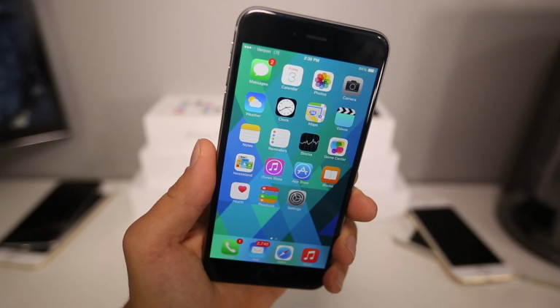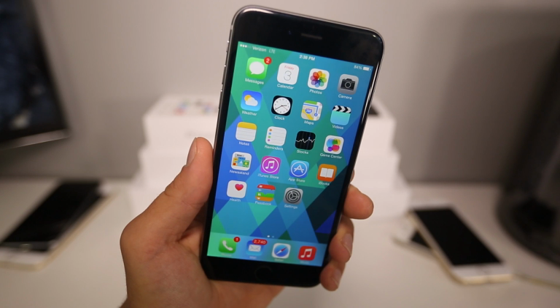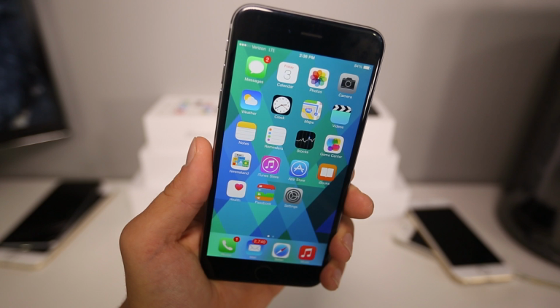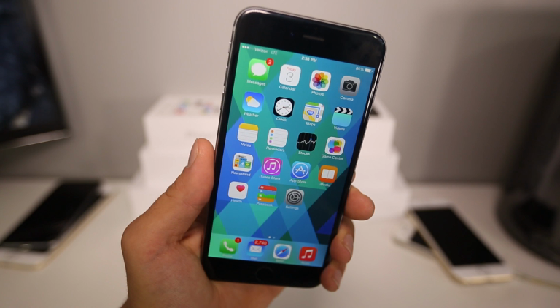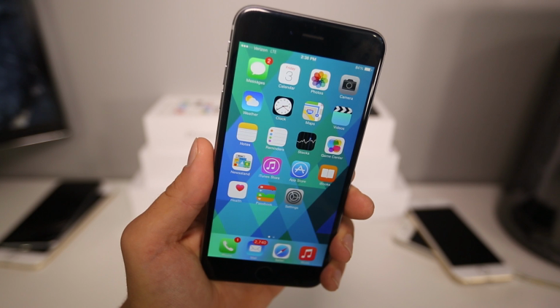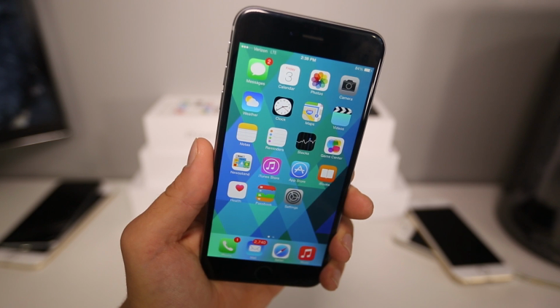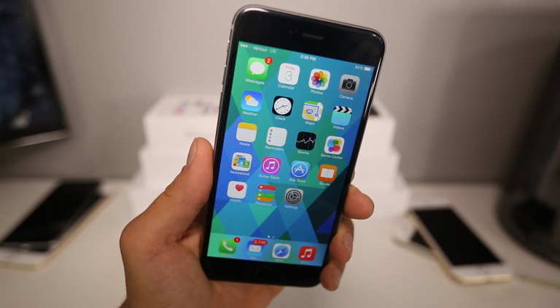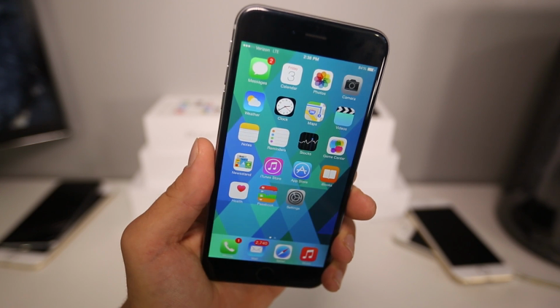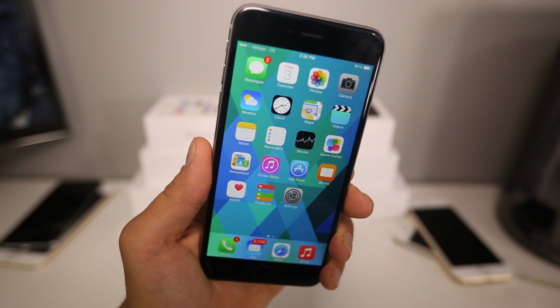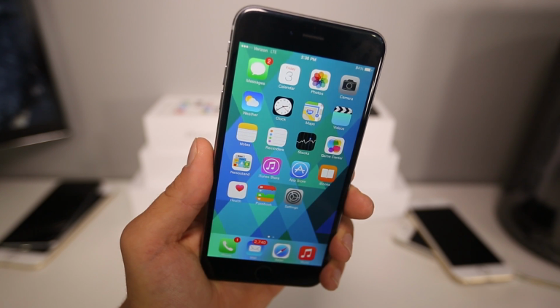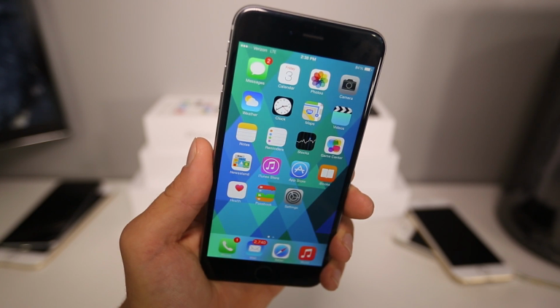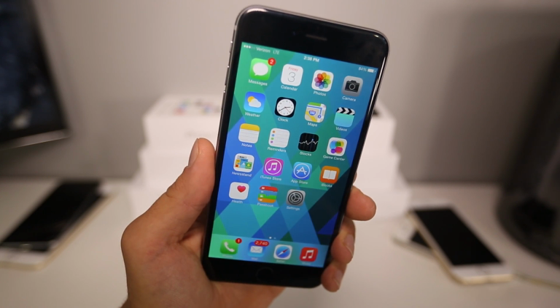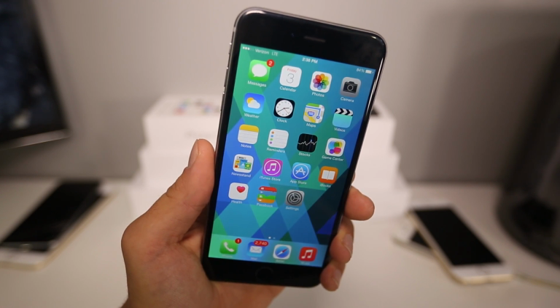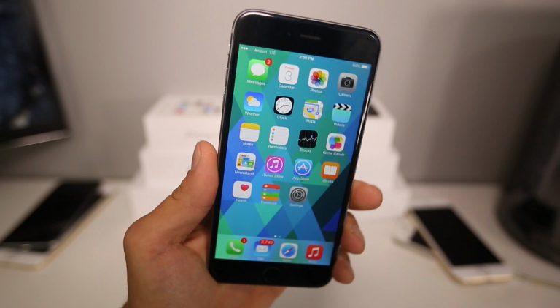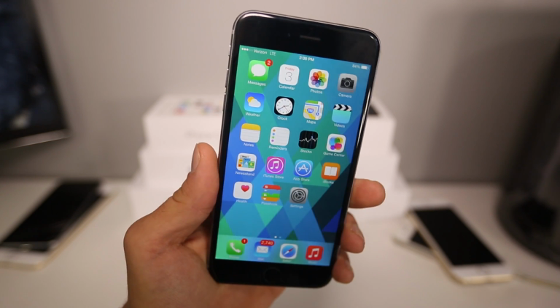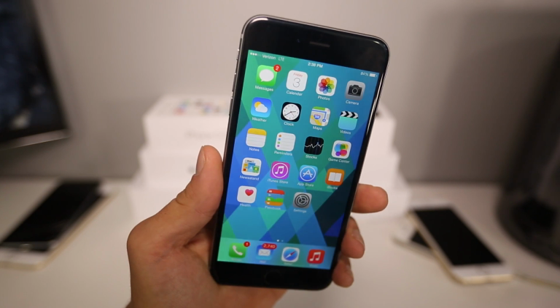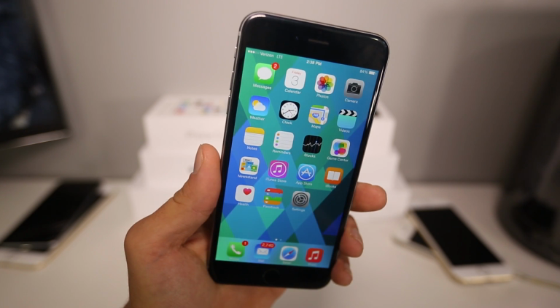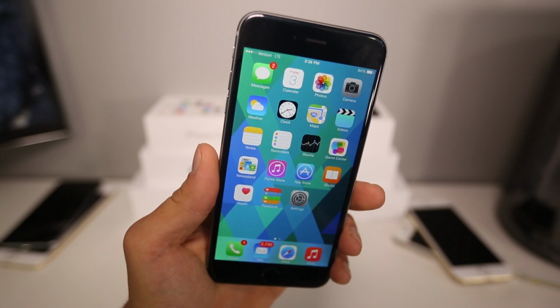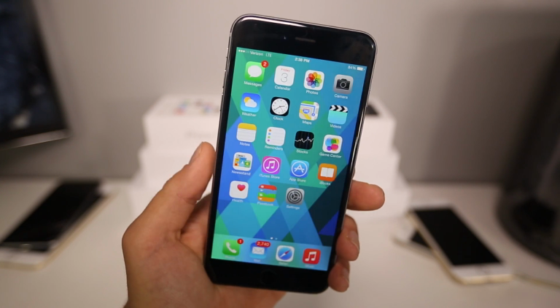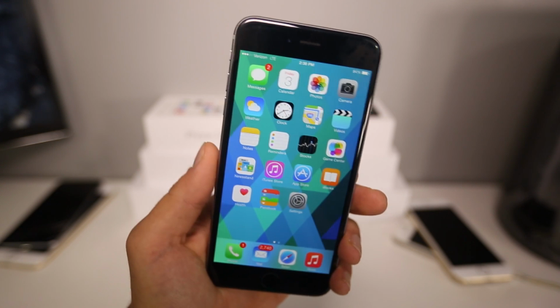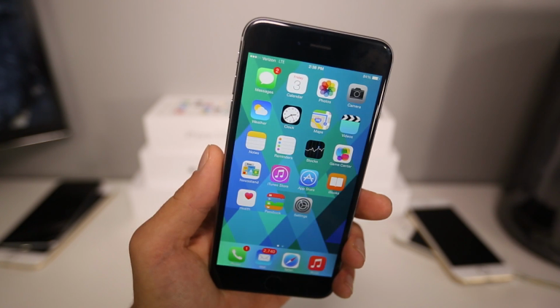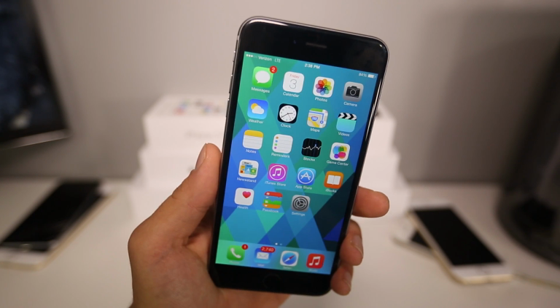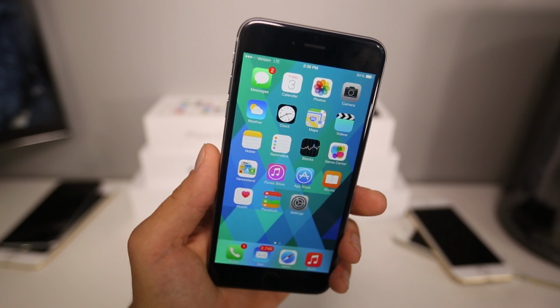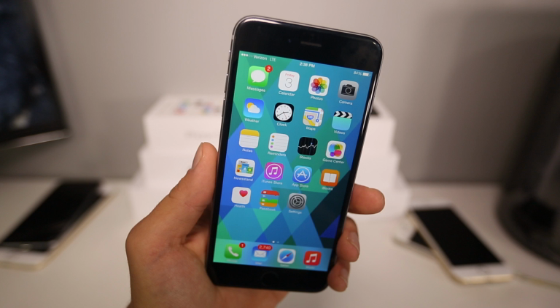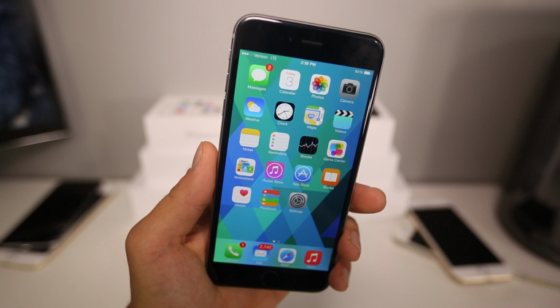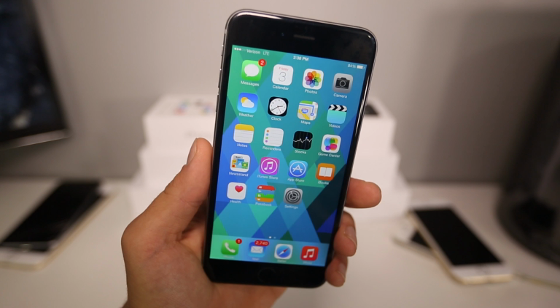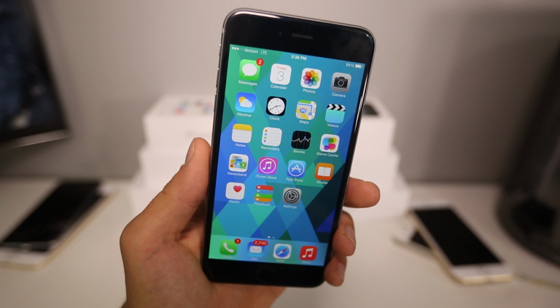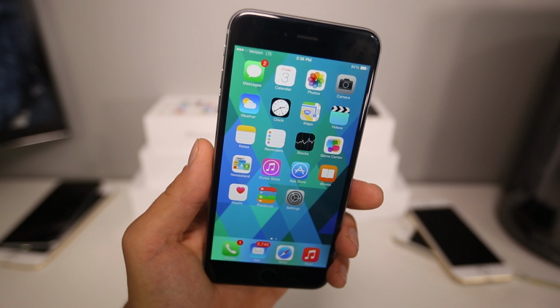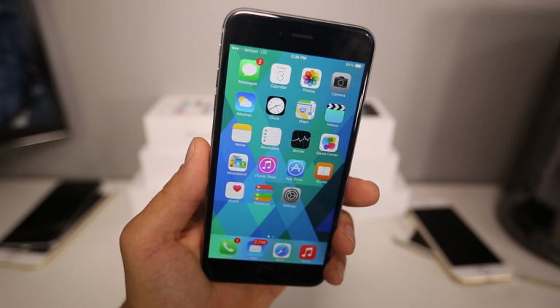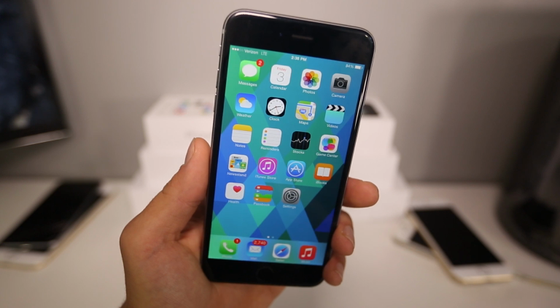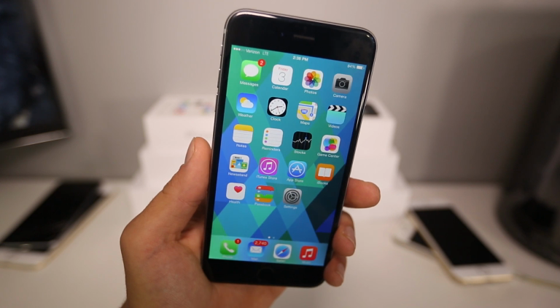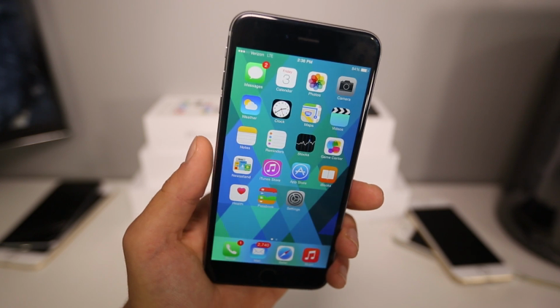What's up guys, EverythingApplePro here and looks like it's that time of month again — the time of month when we find a new iOS bypass.